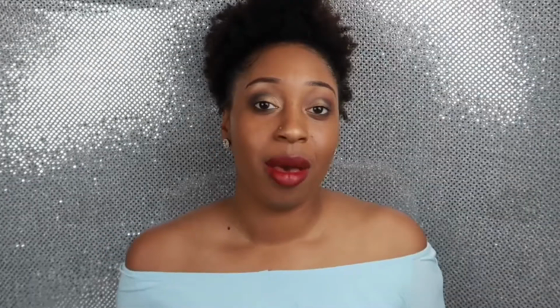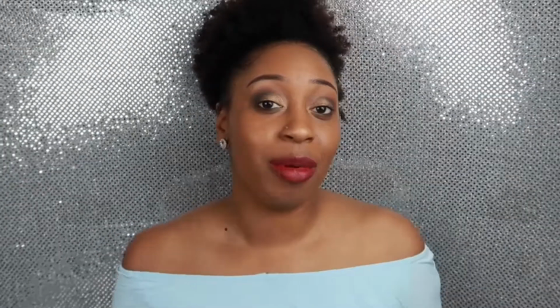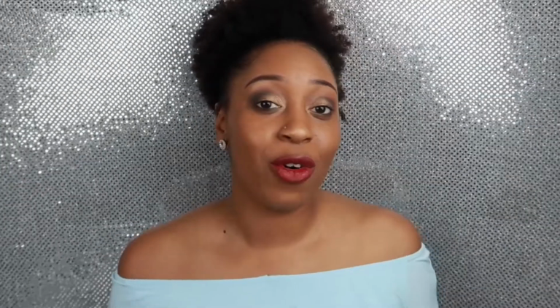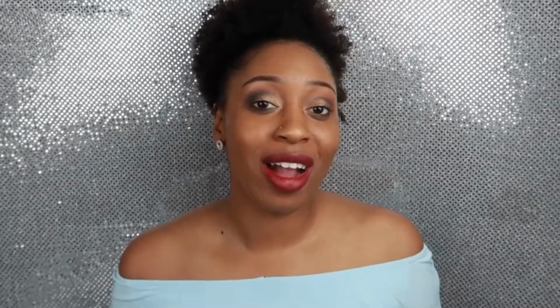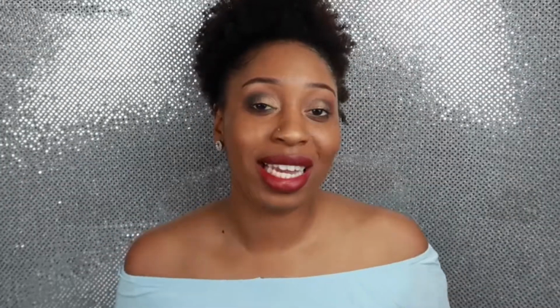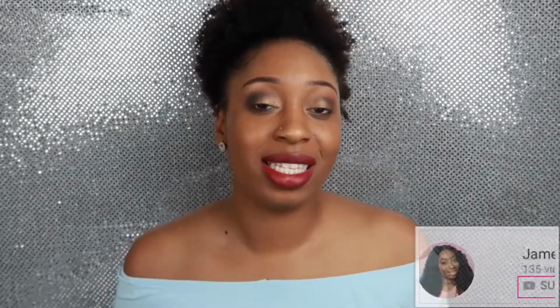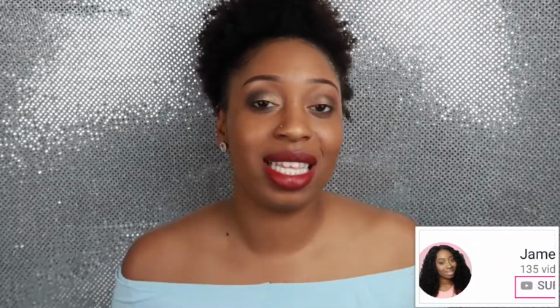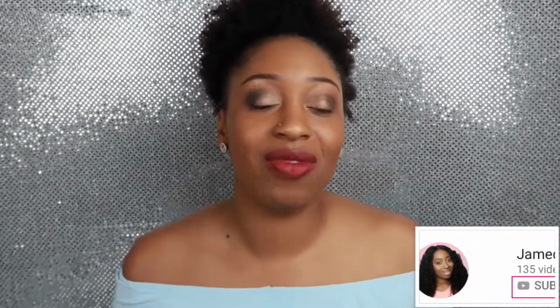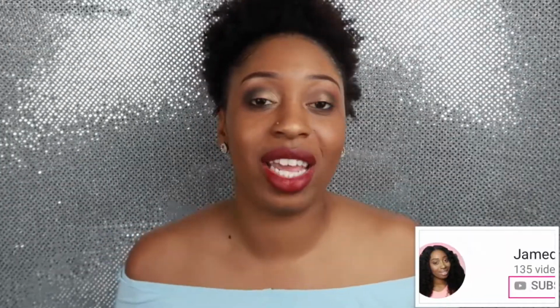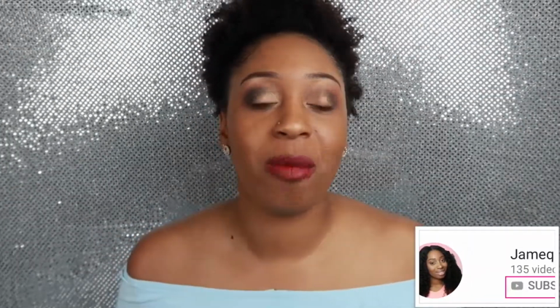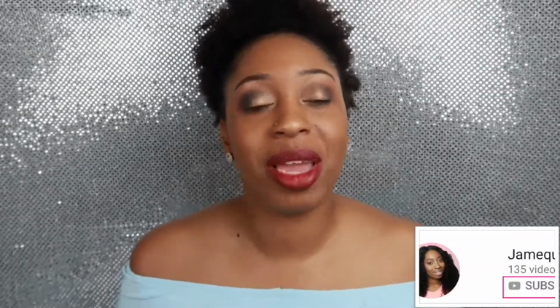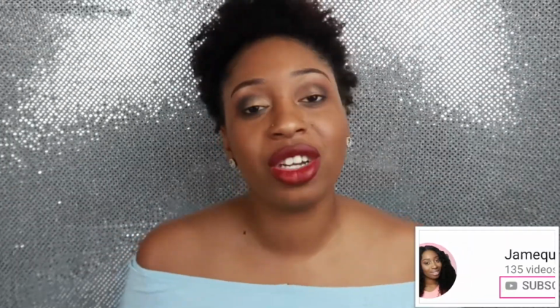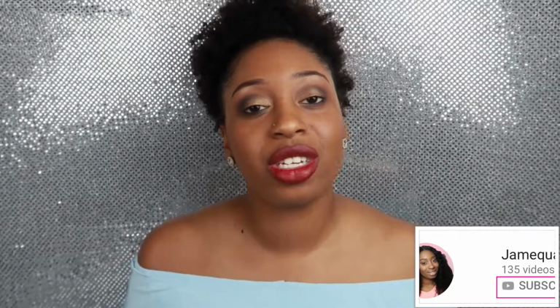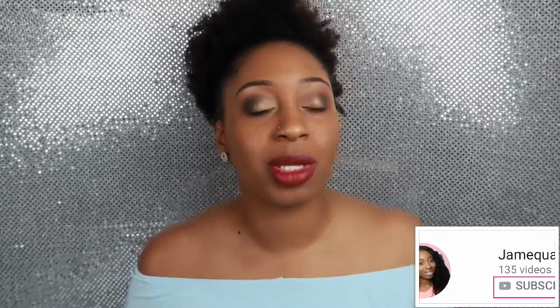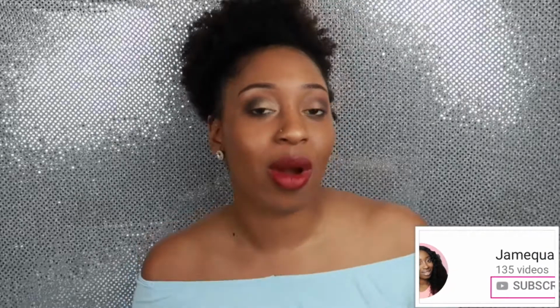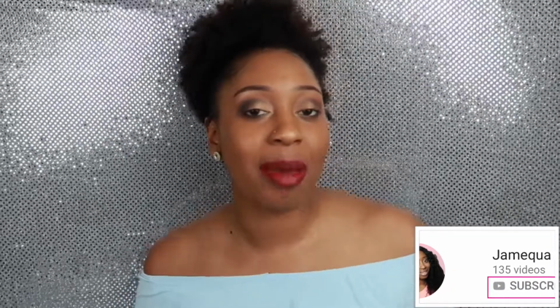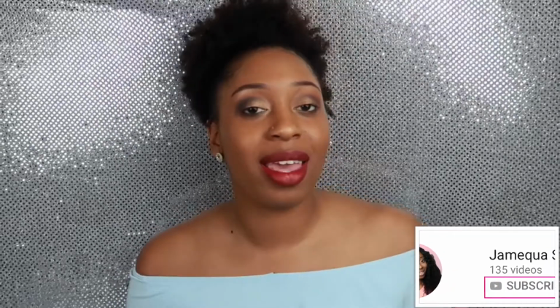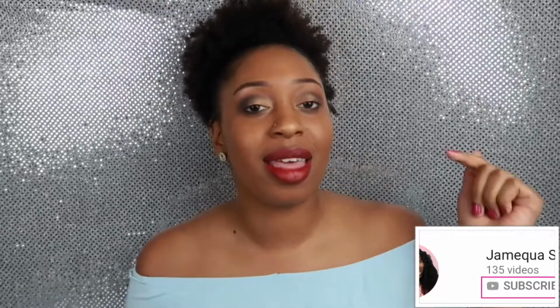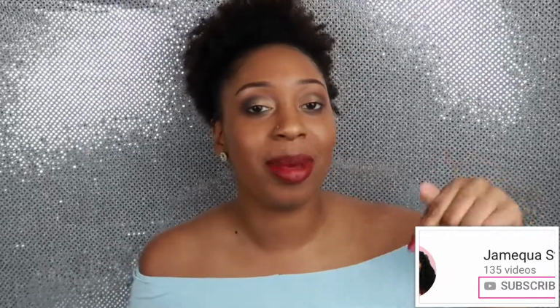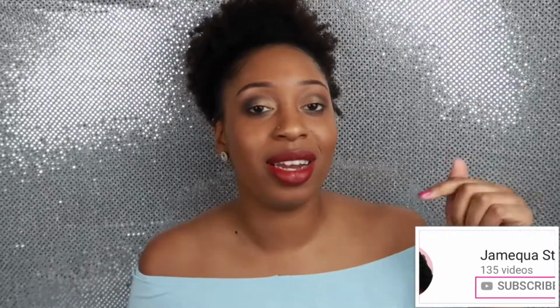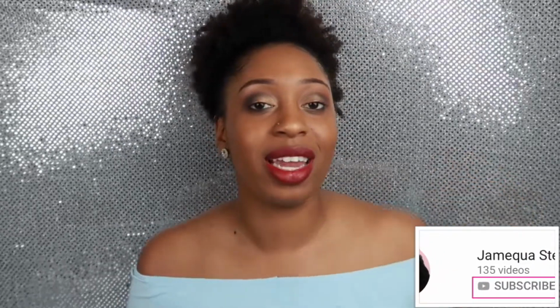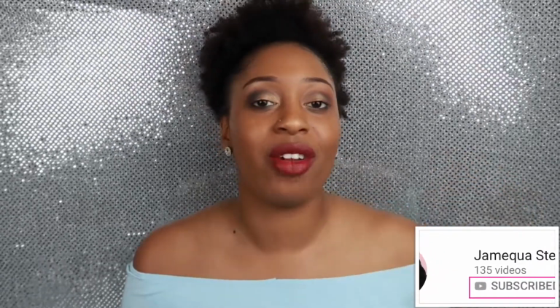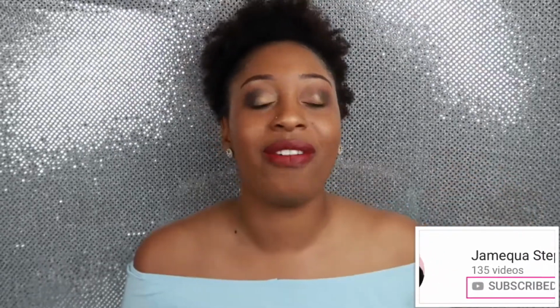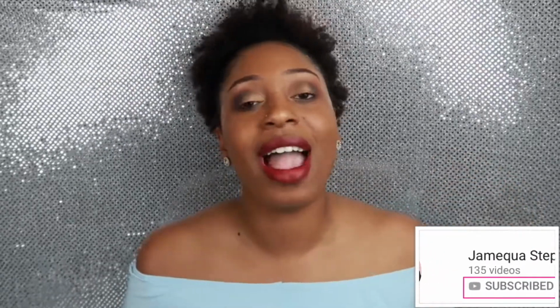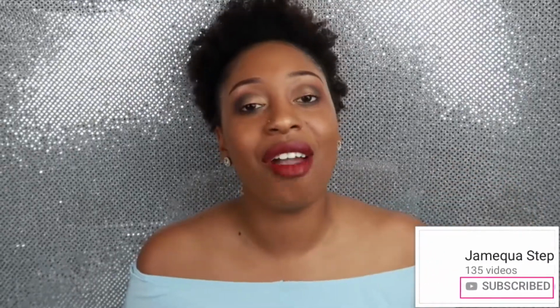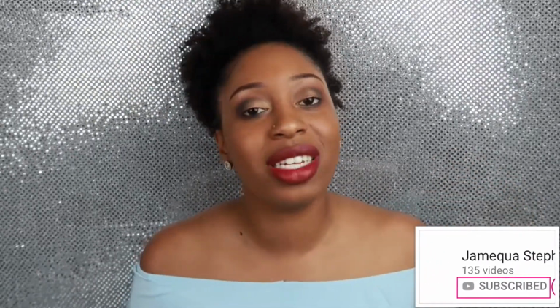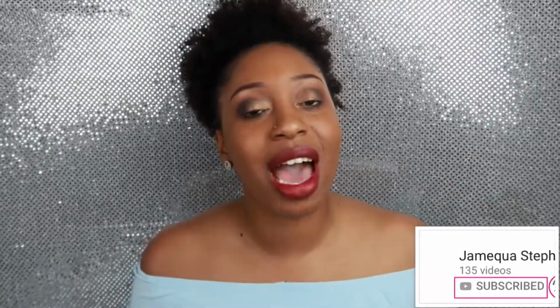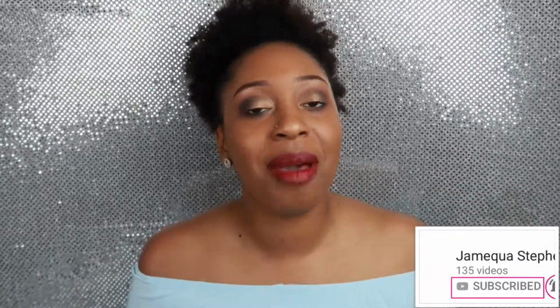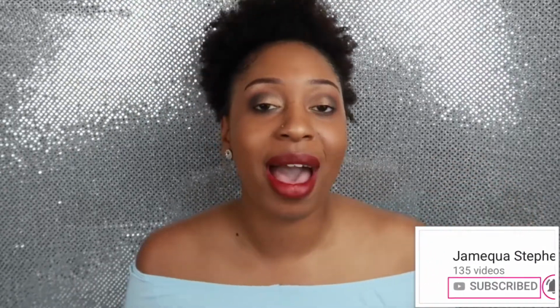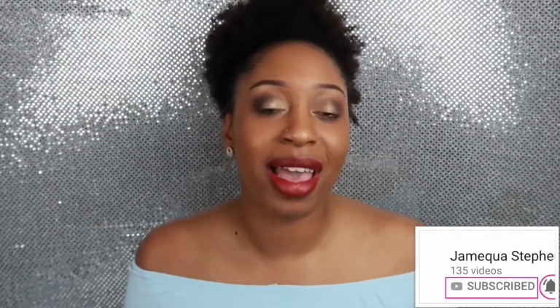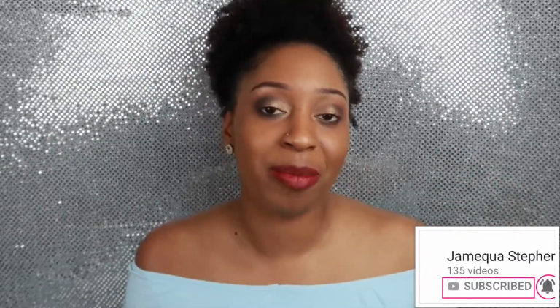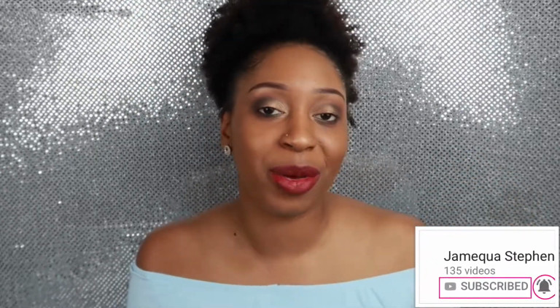Before I get into this video, make sure you're subscribed and hit that bell to get notified every time I upload.